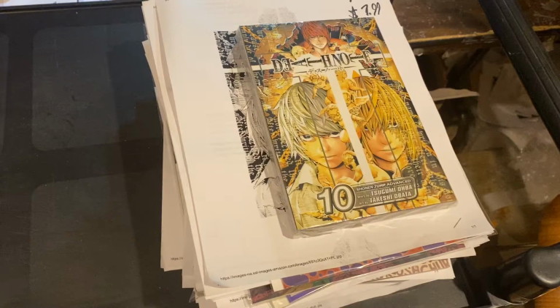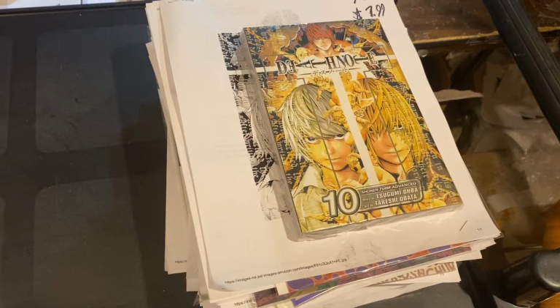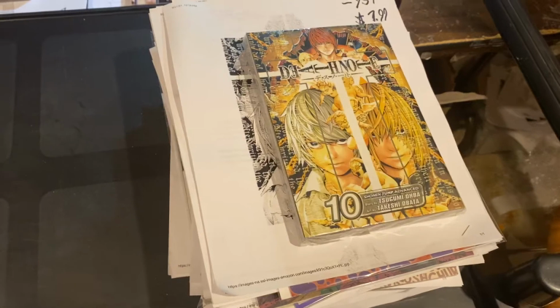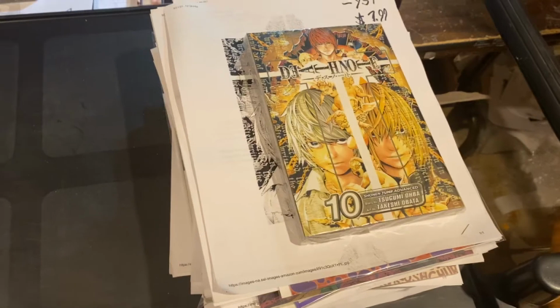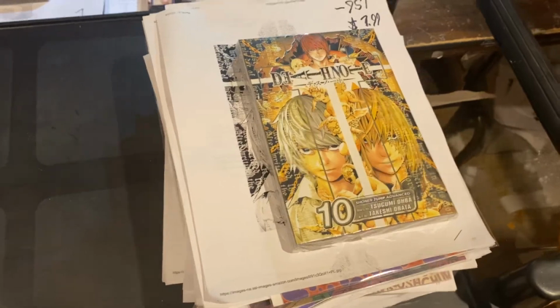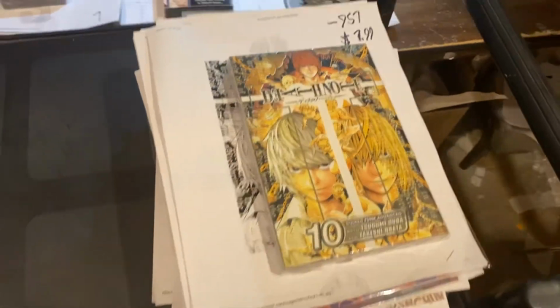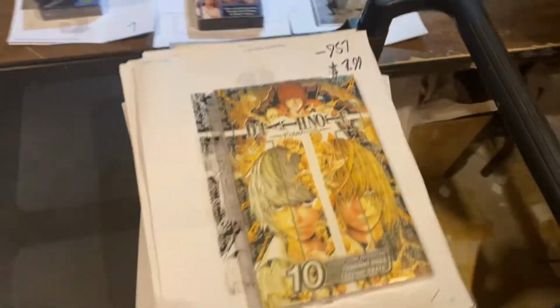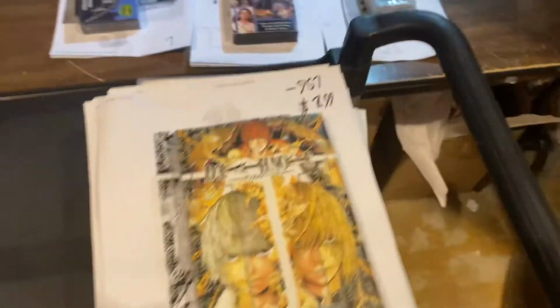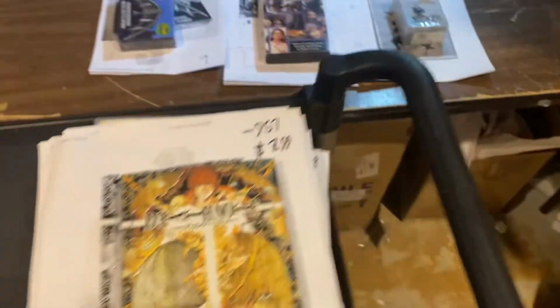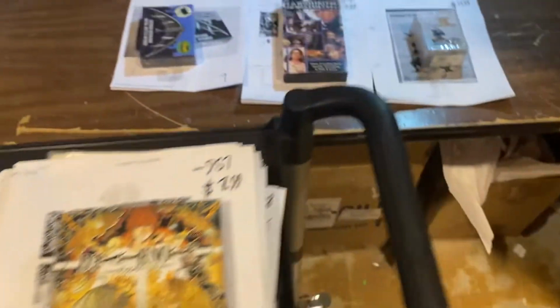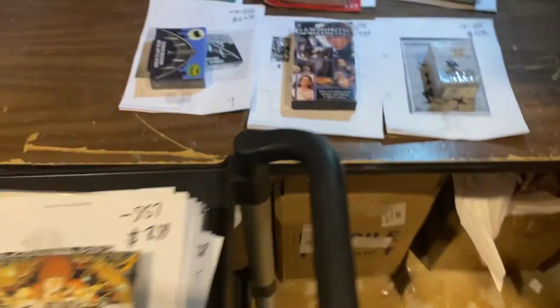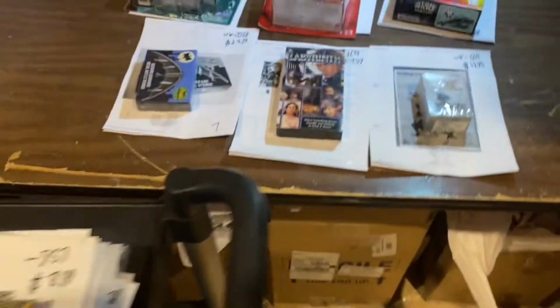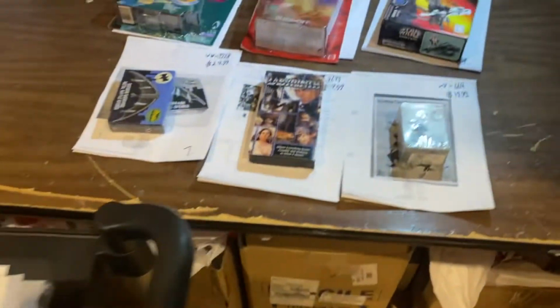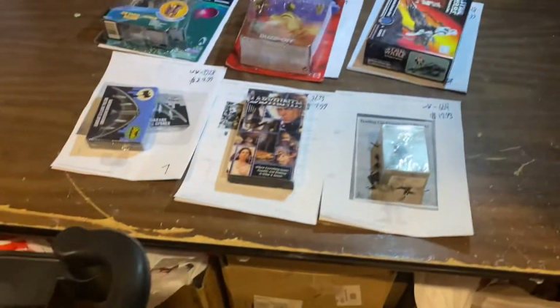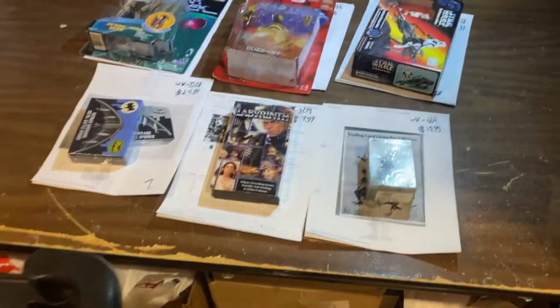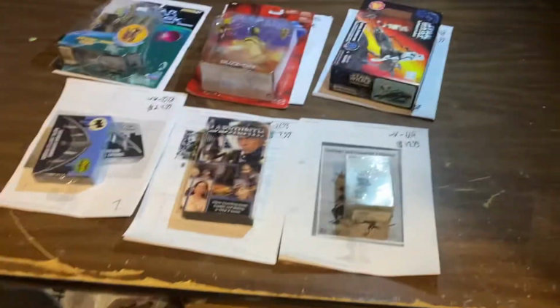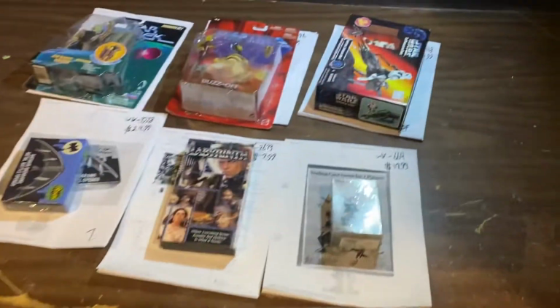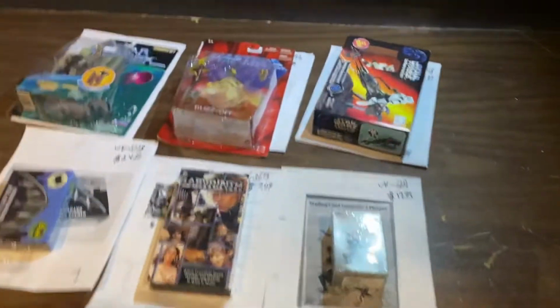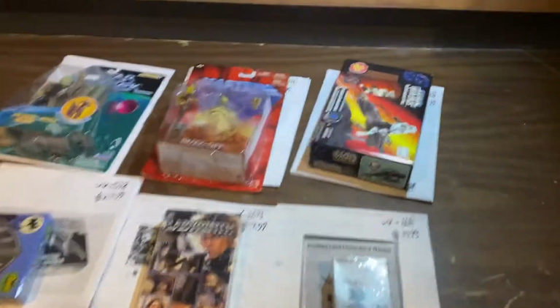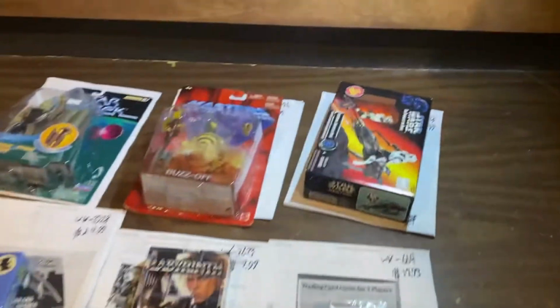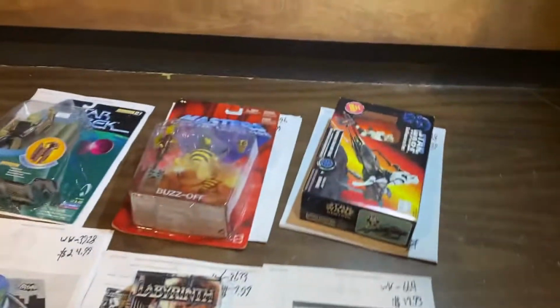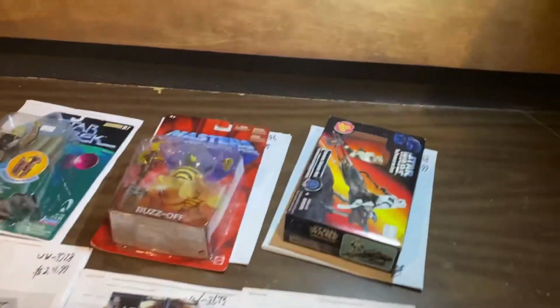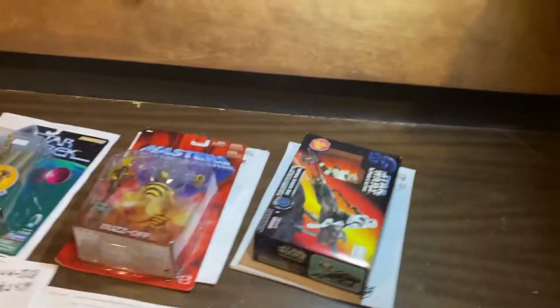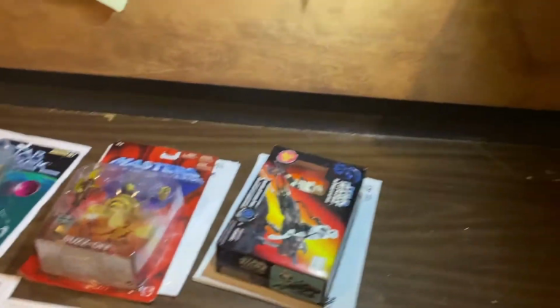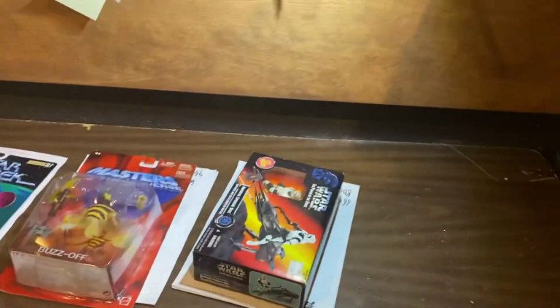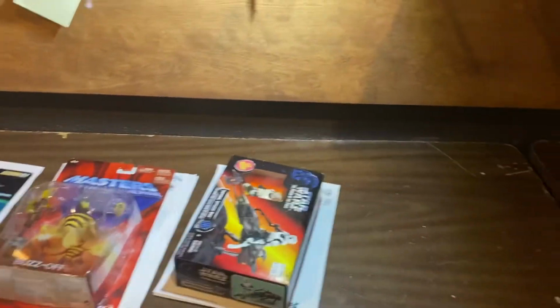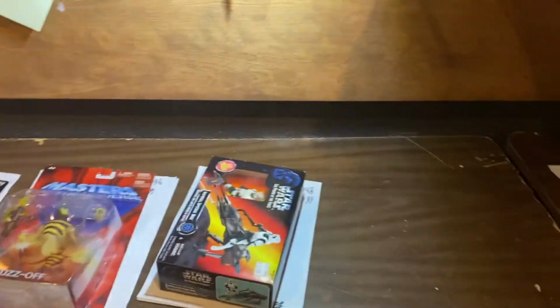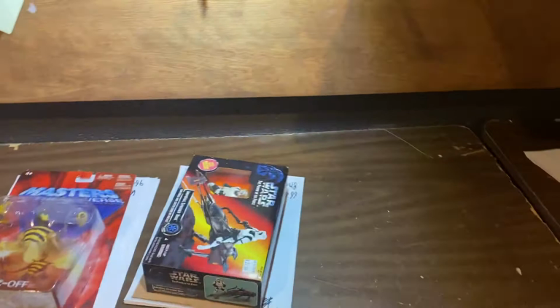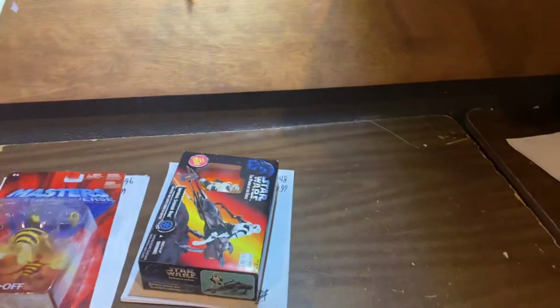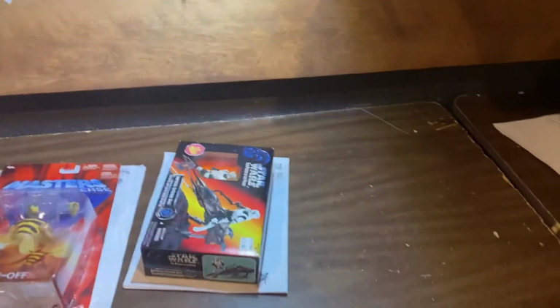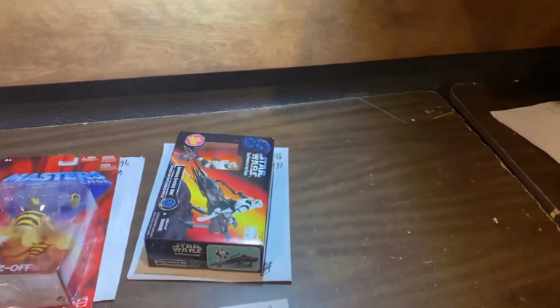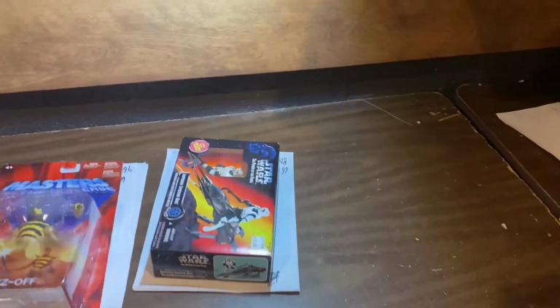Welcome everybody to another 'What's Moving with D.' I'm D and I'm here to tell you what's moving.